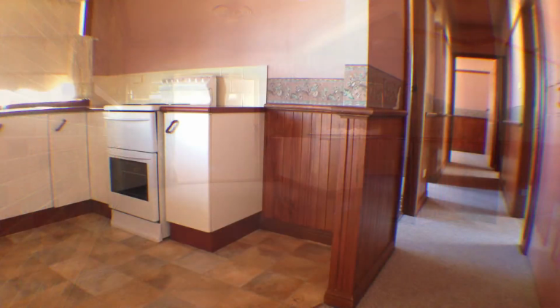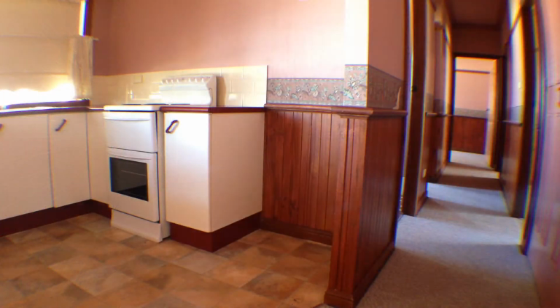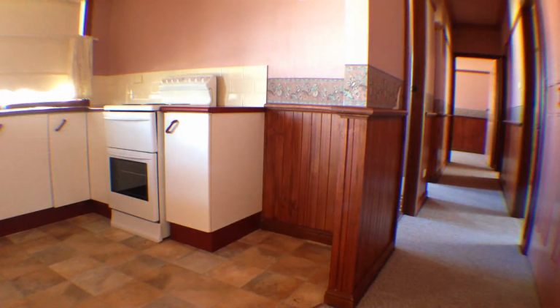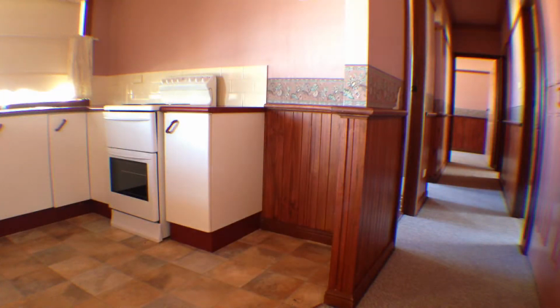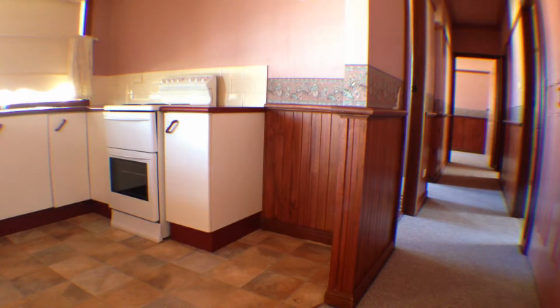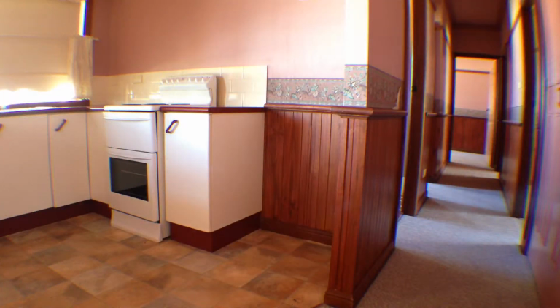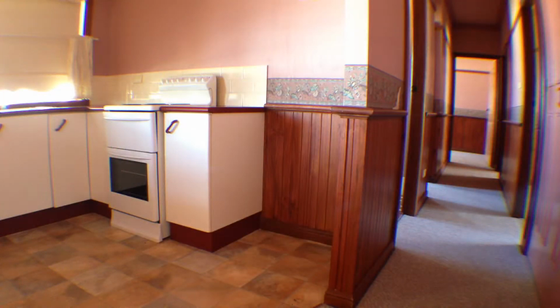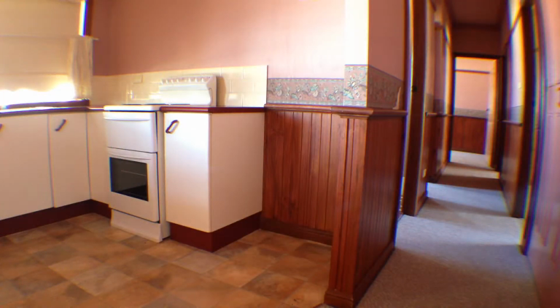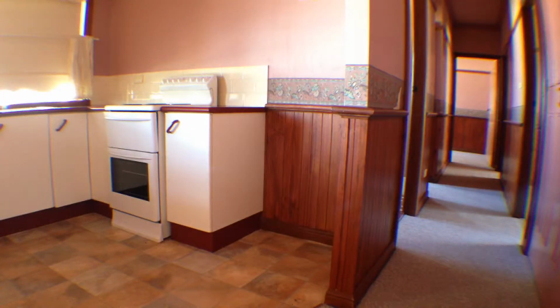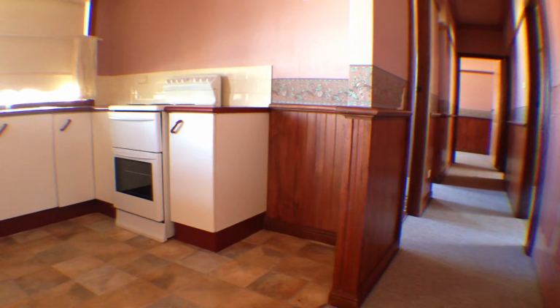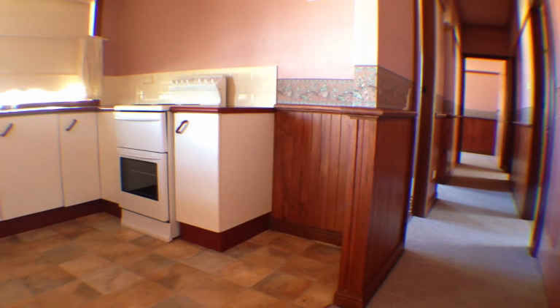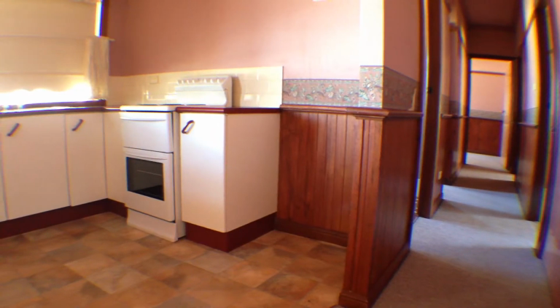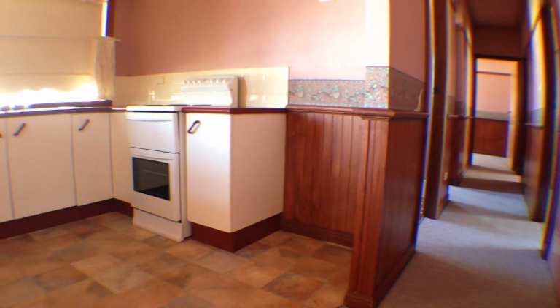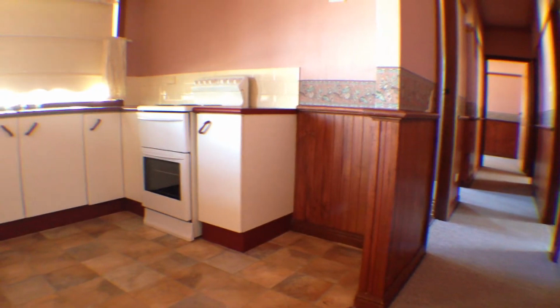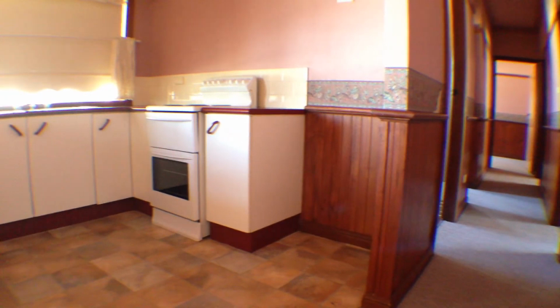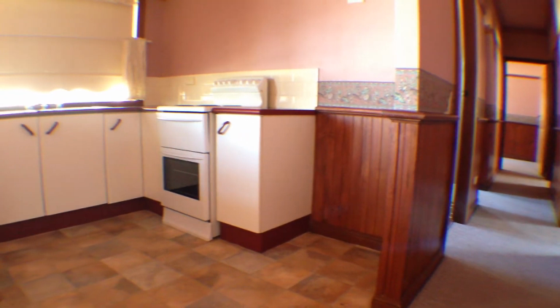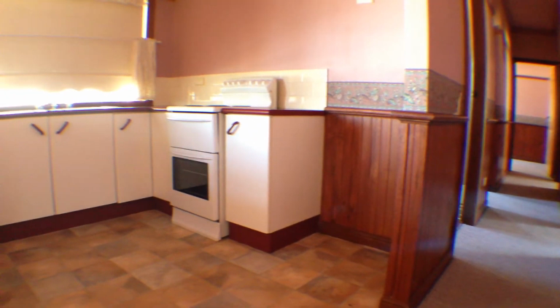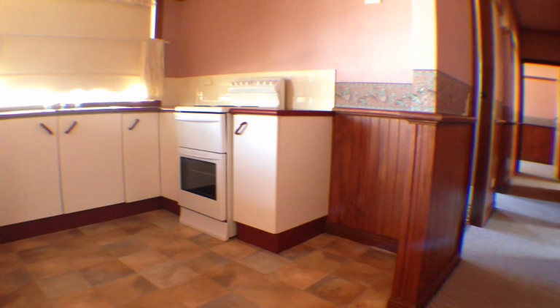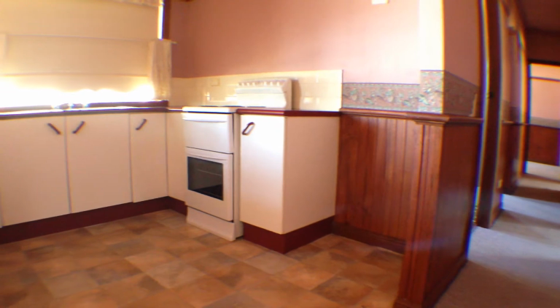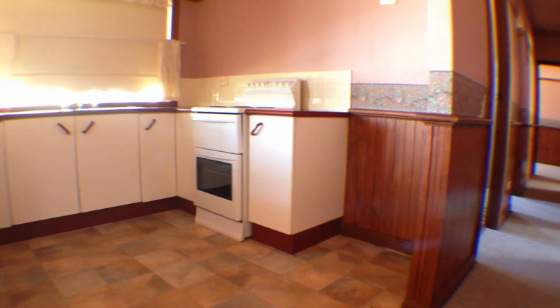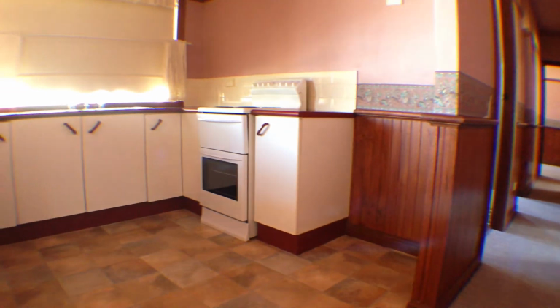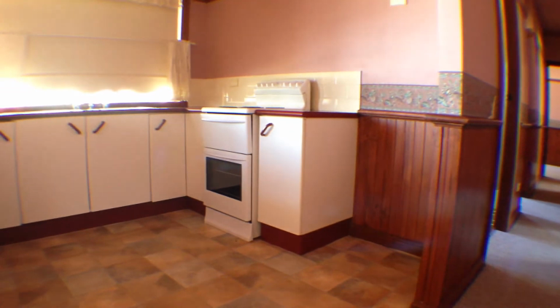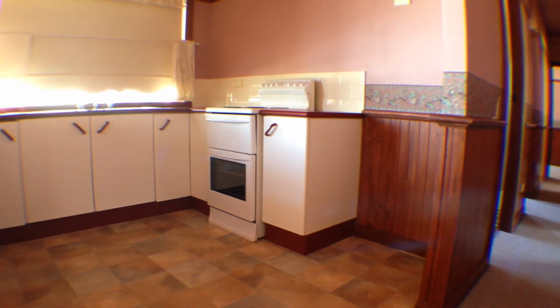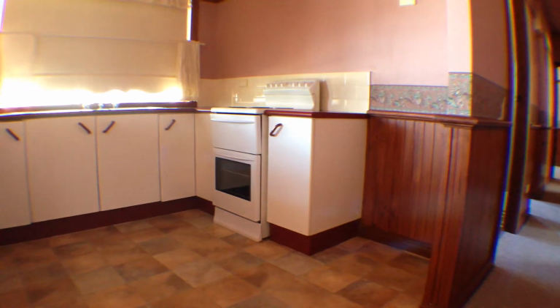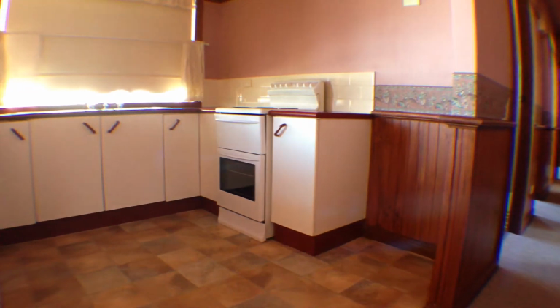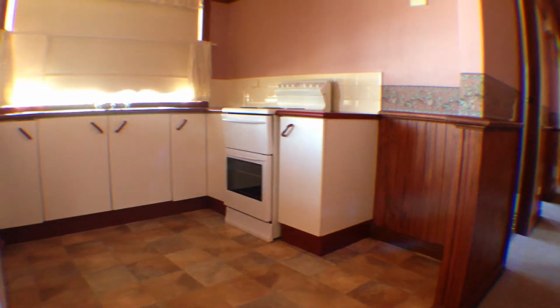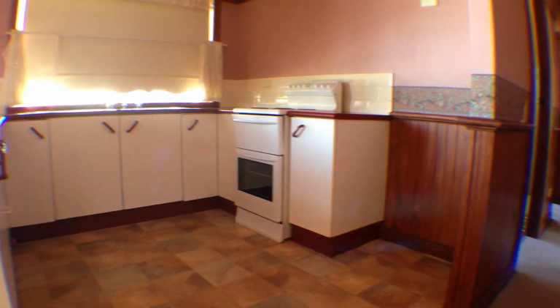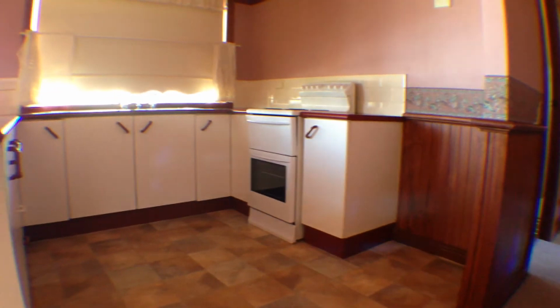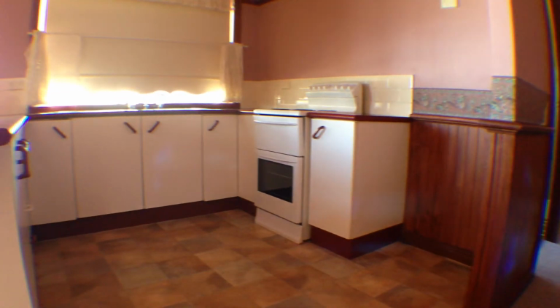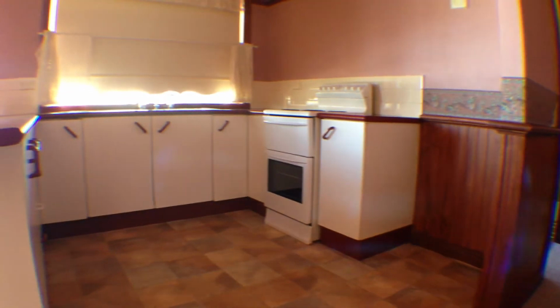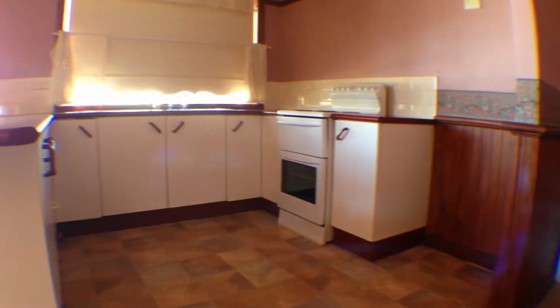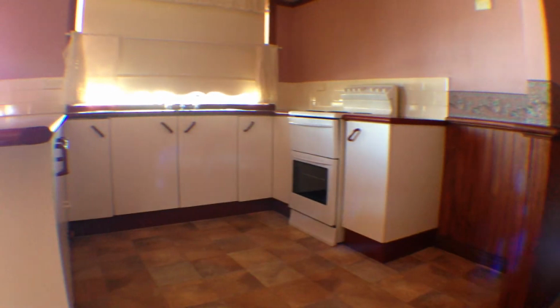The kitchen is neat and tidy and will have all the storage and bench spacing you could need.